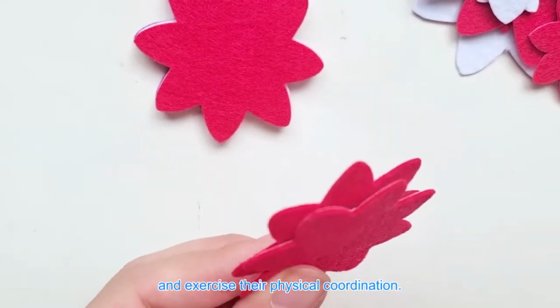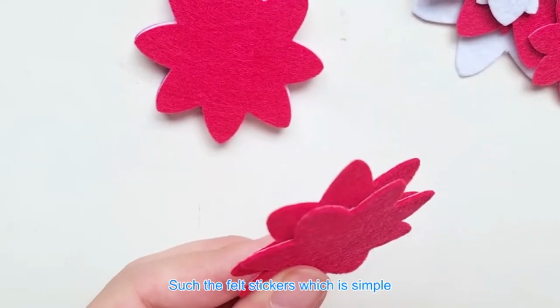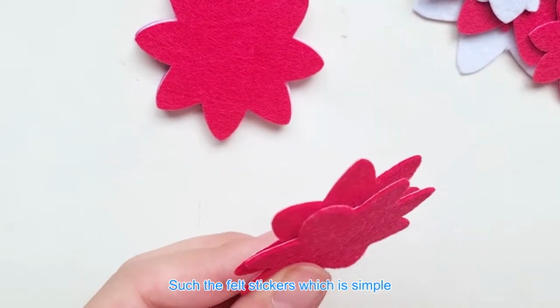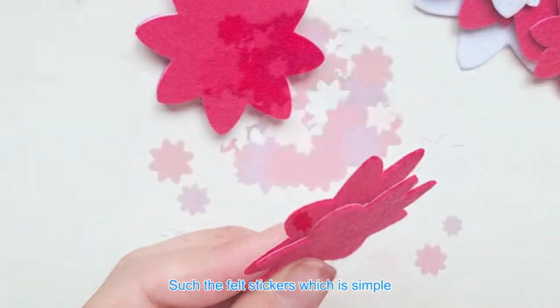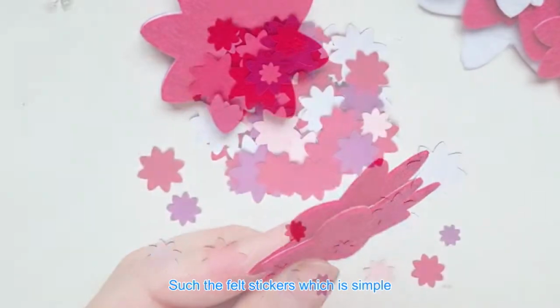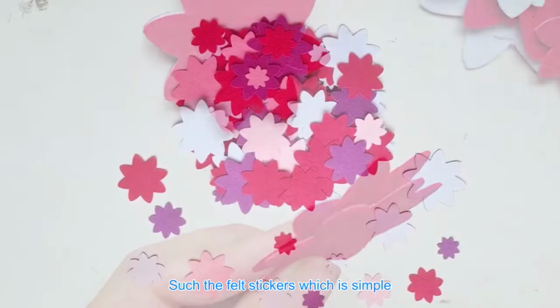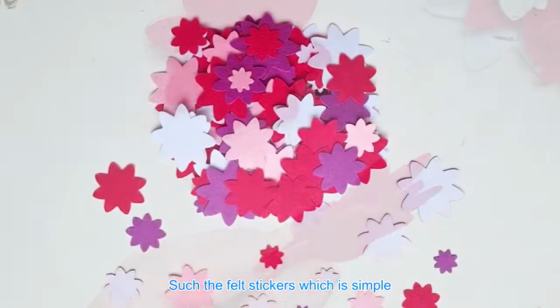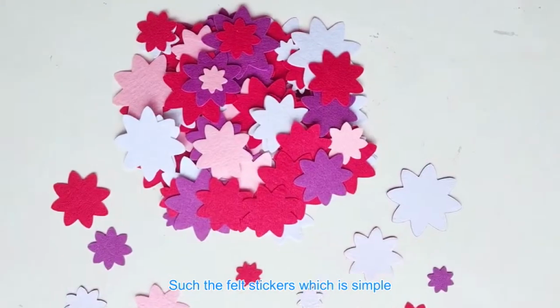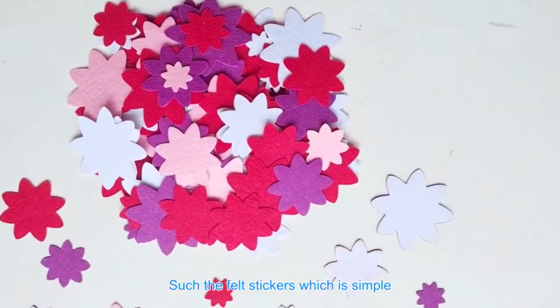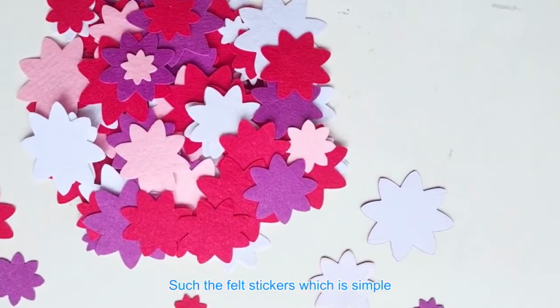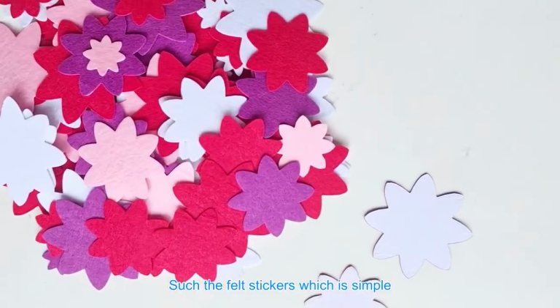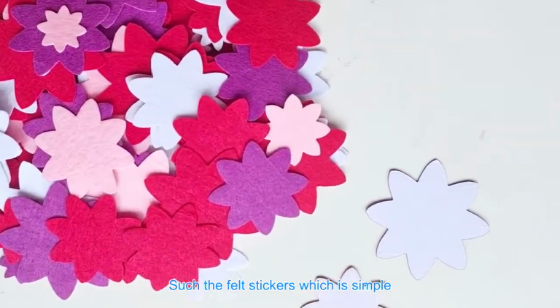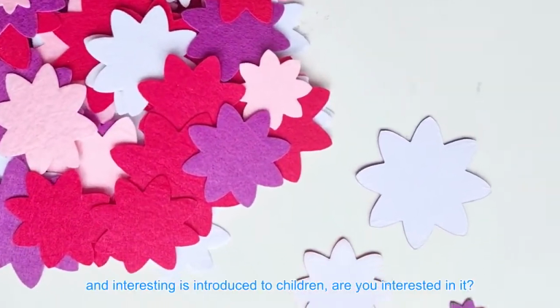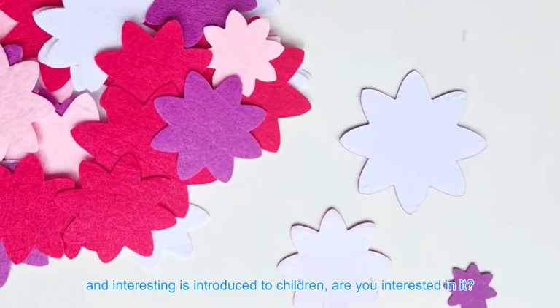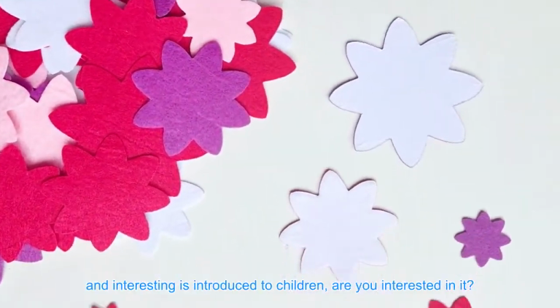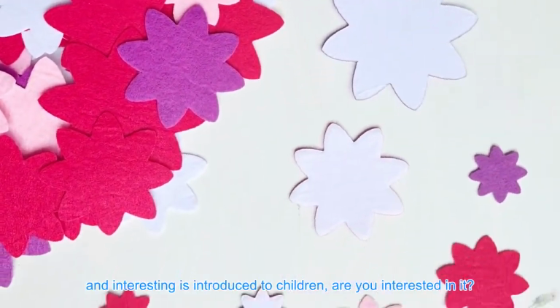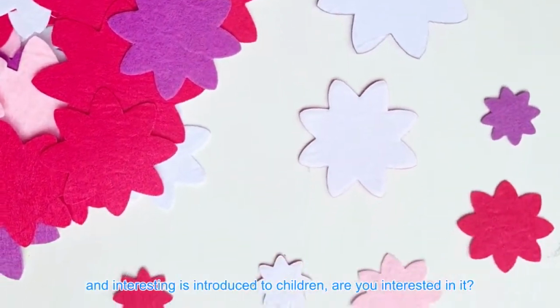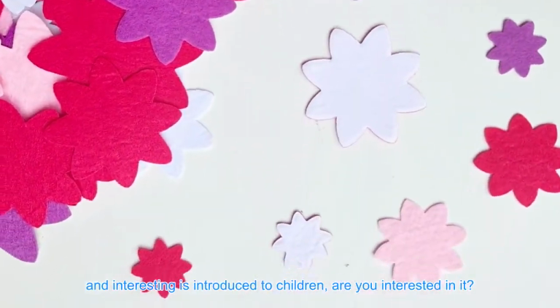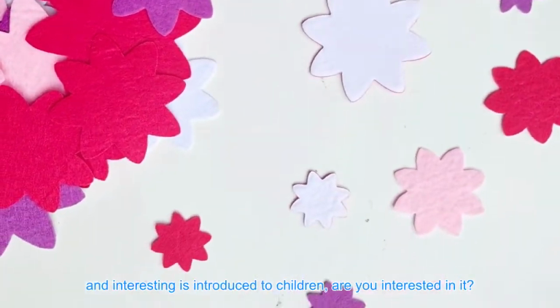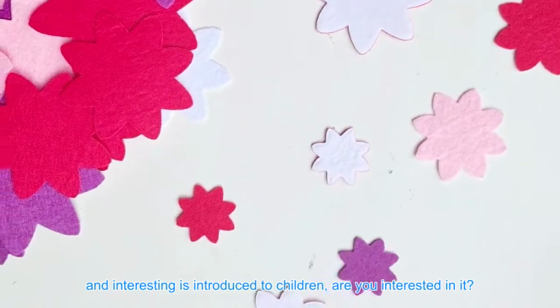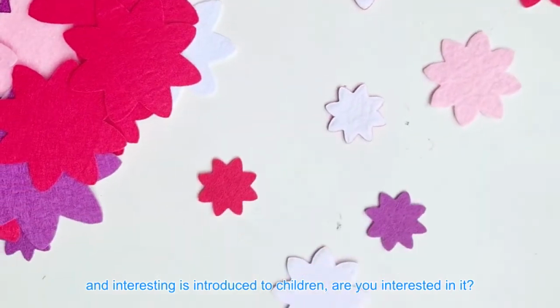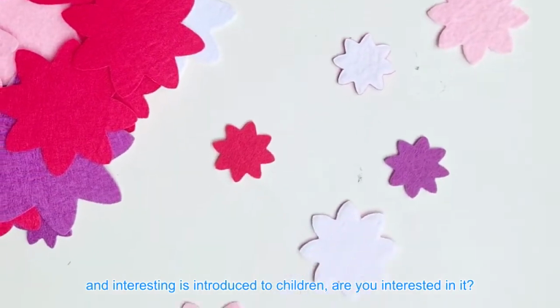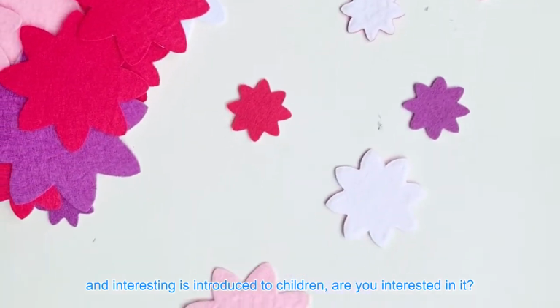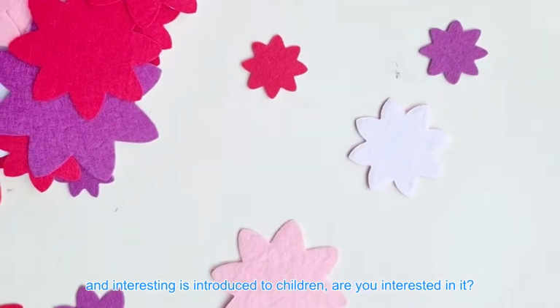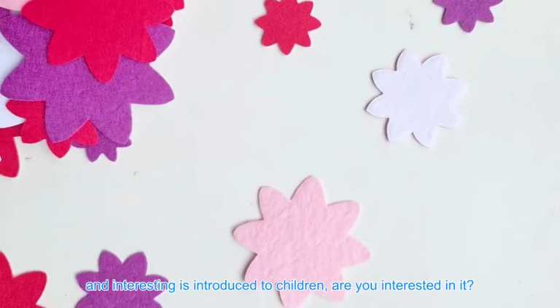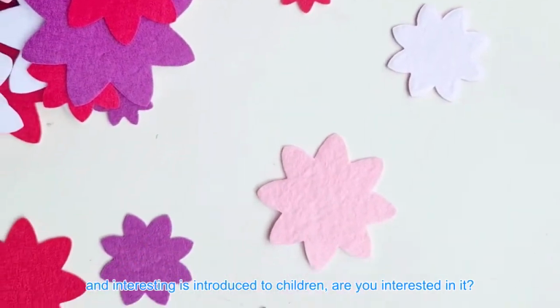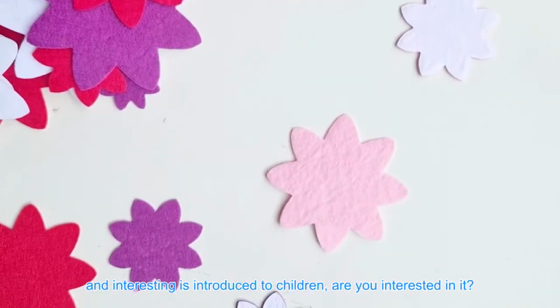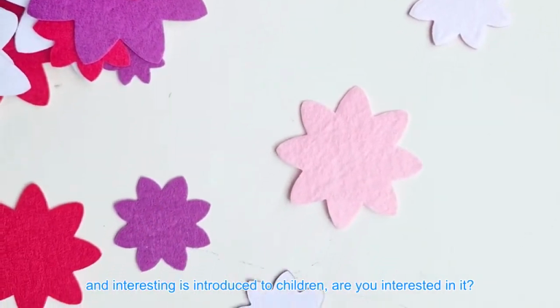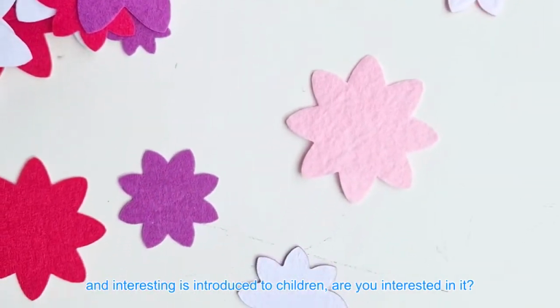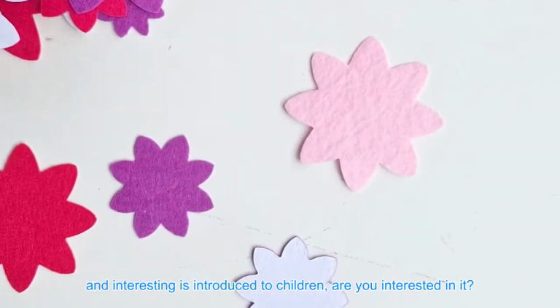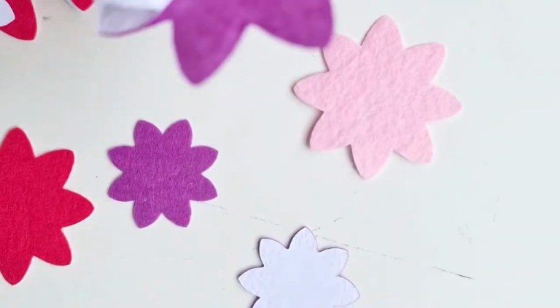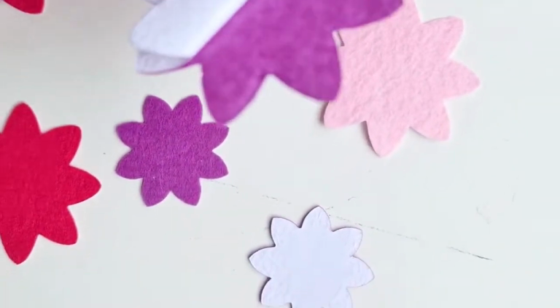Such felt stickers, which are simple and interesting, are introduced to children — are you interested in it? Thank you.